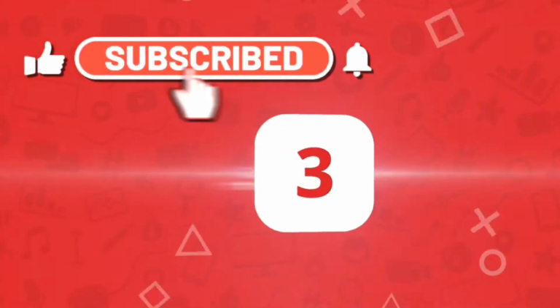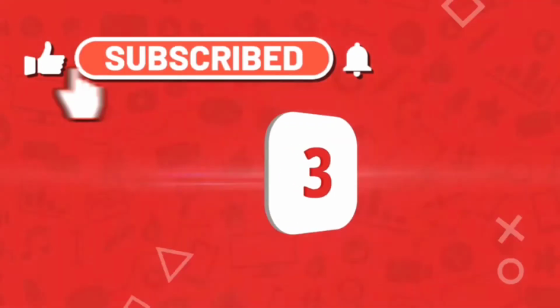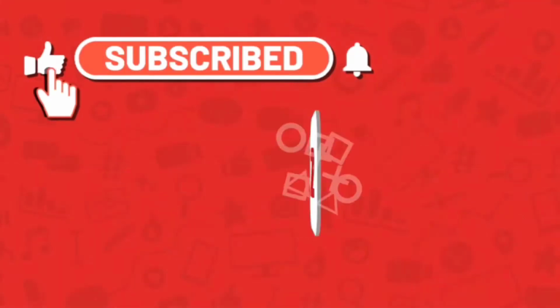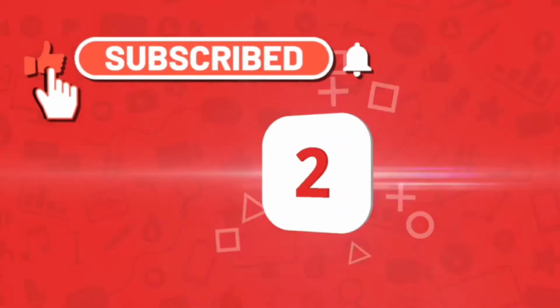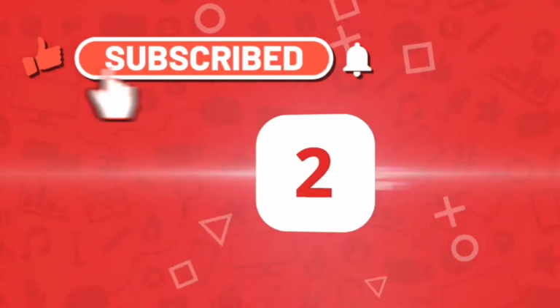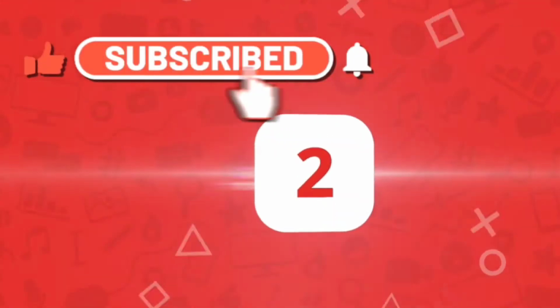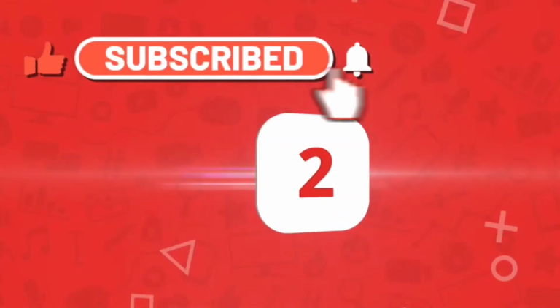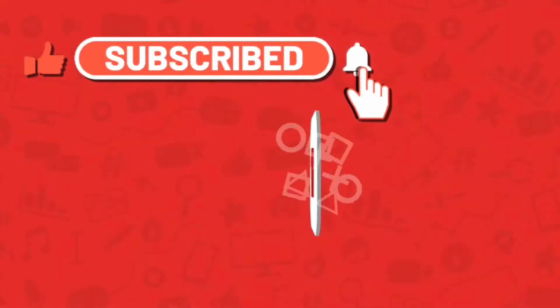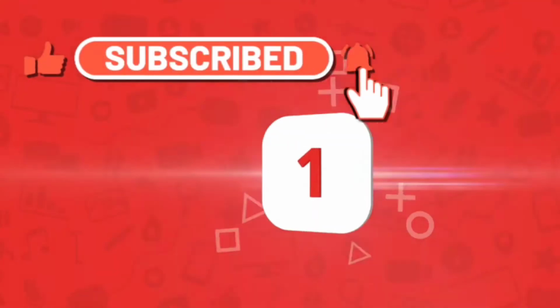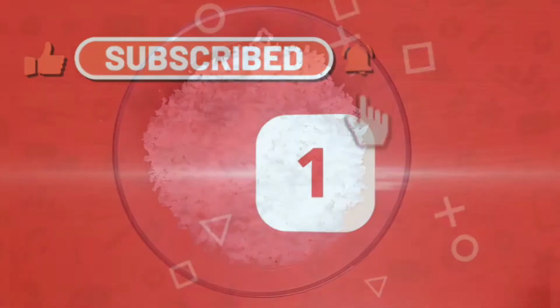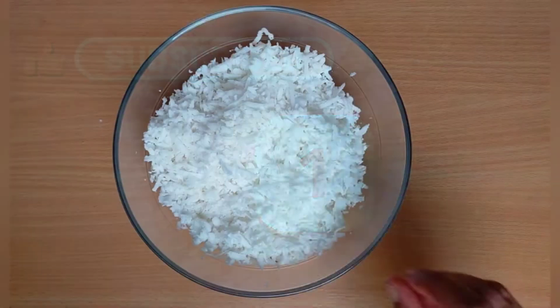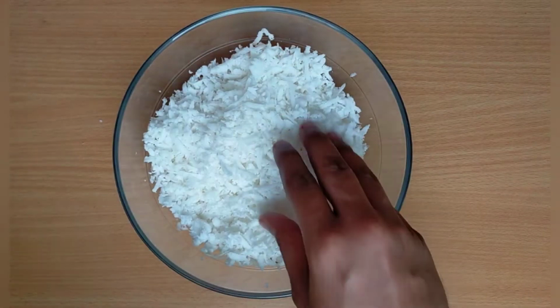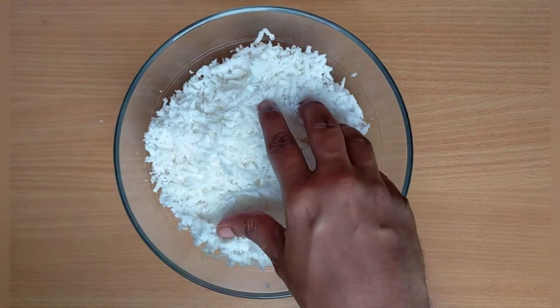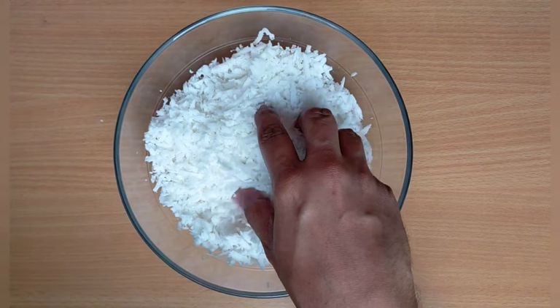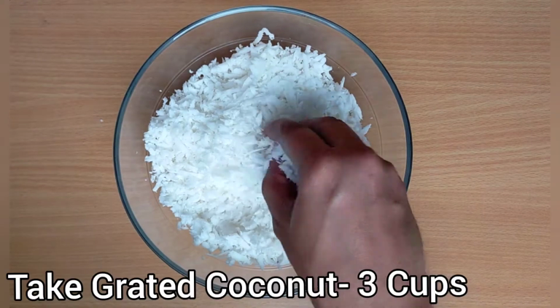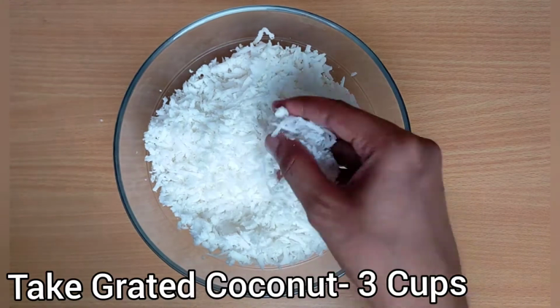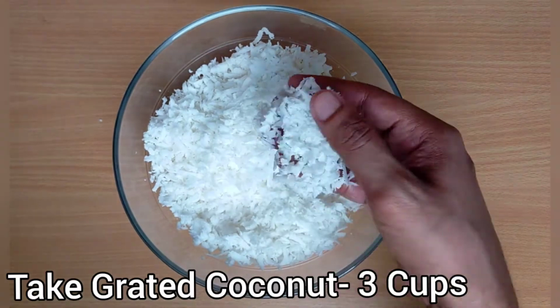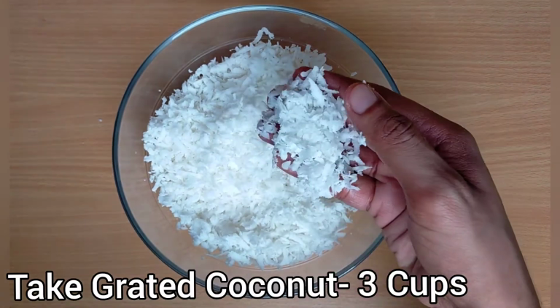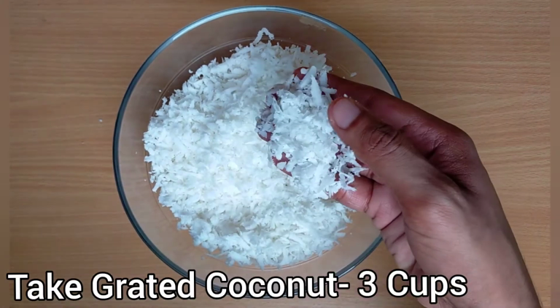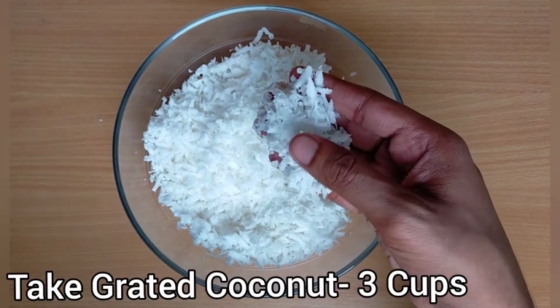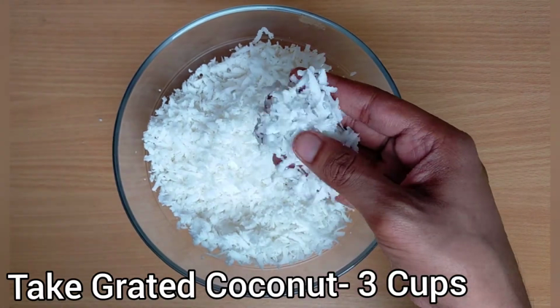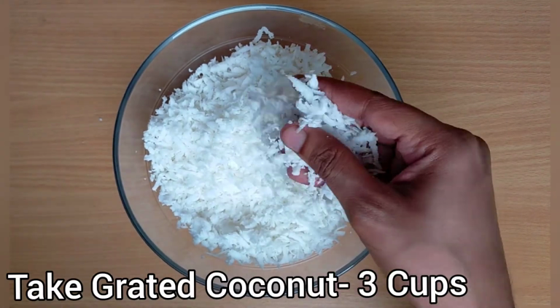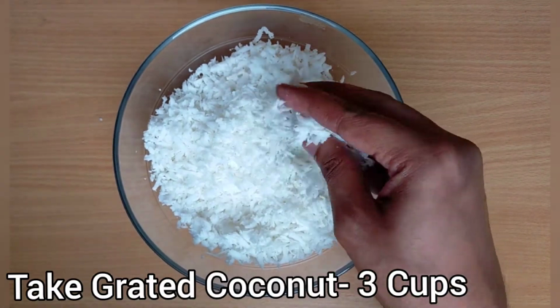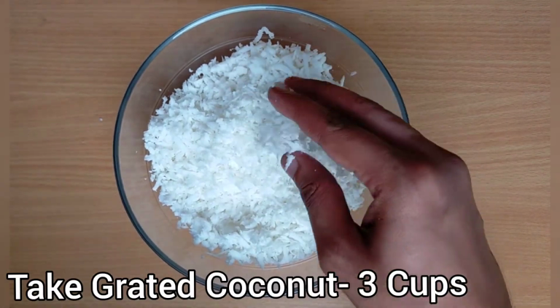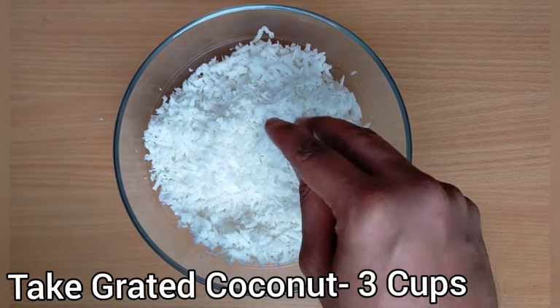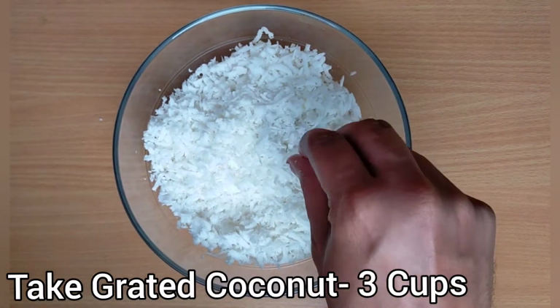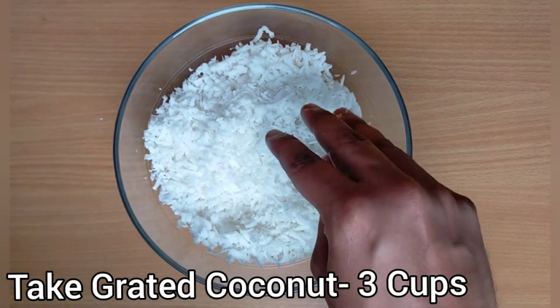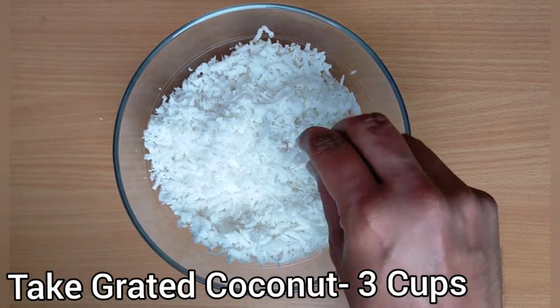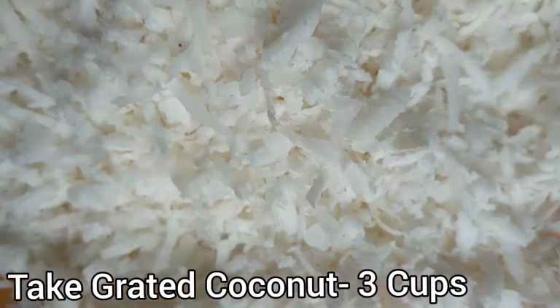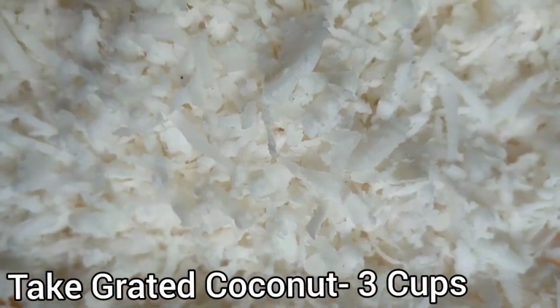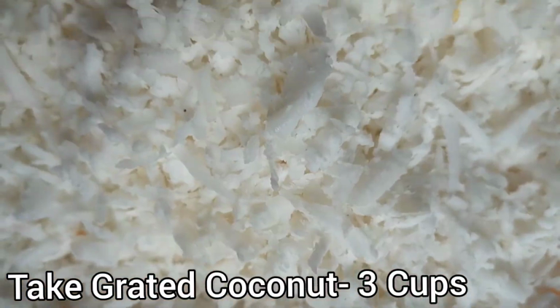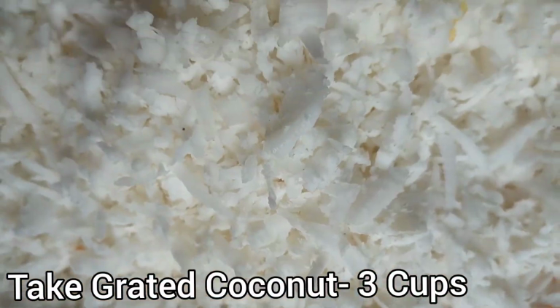Let's start. First of all, take 3 cups of finely grated coconut.